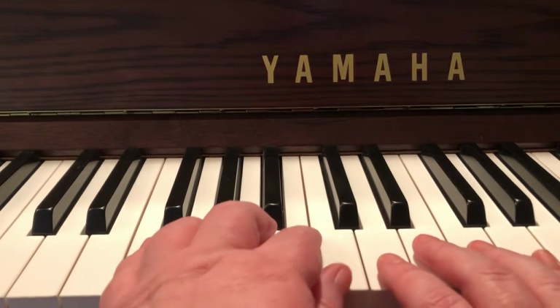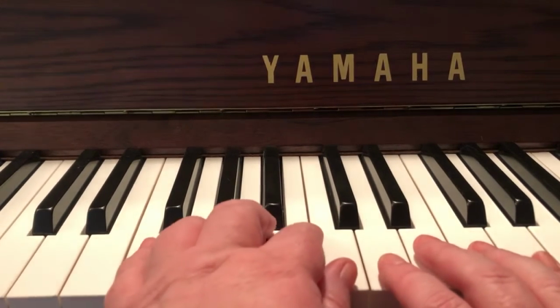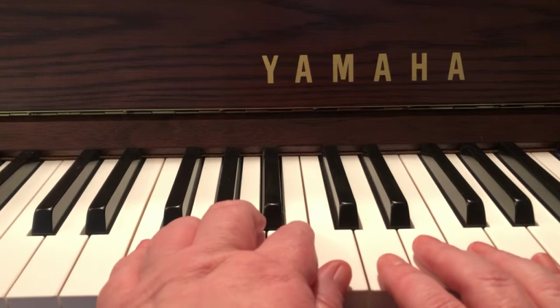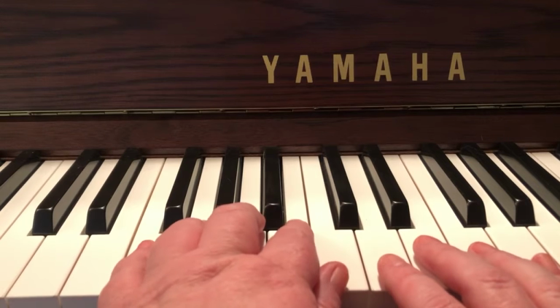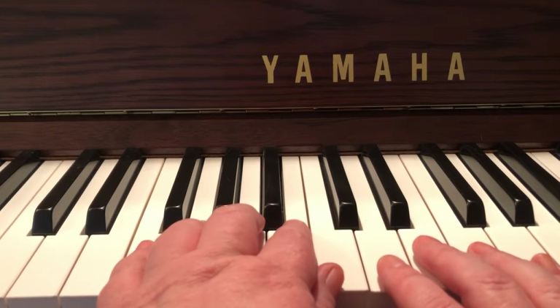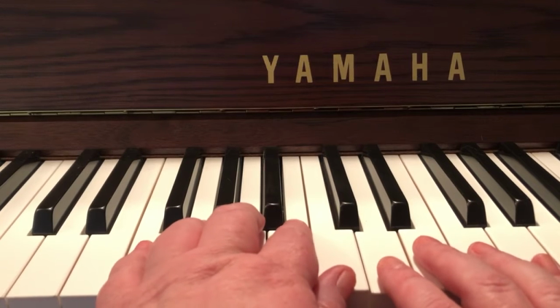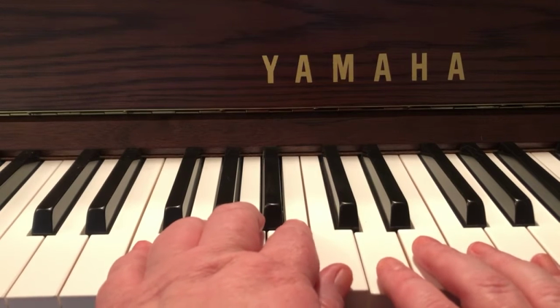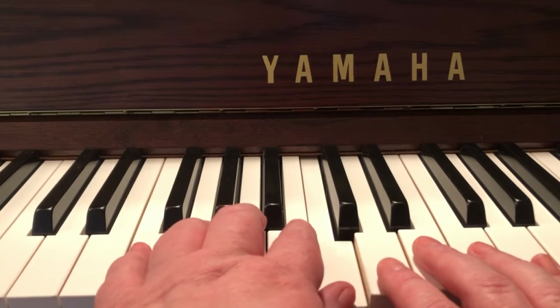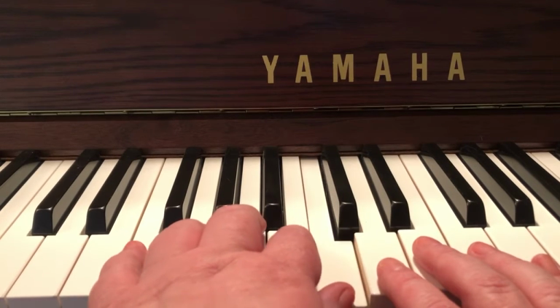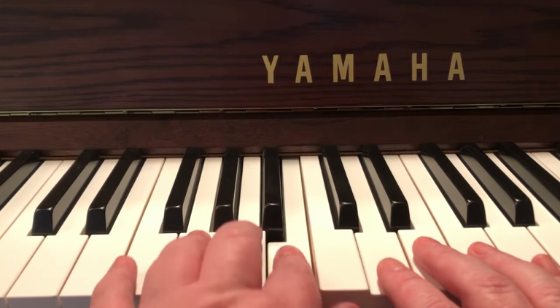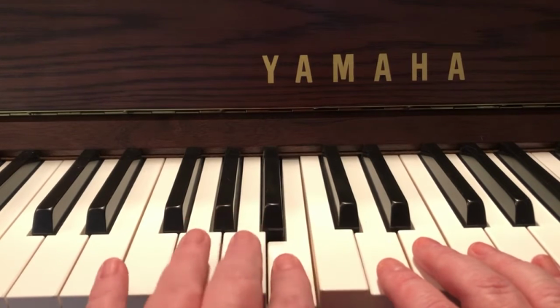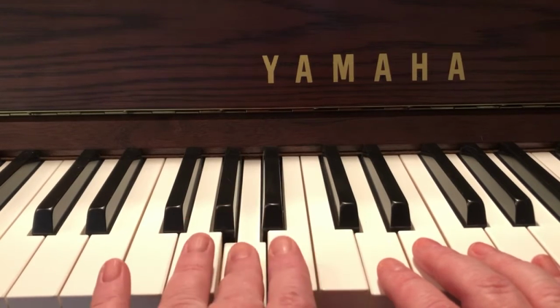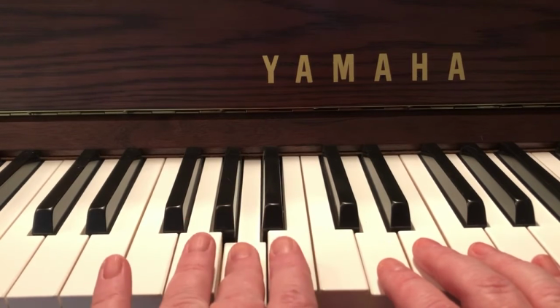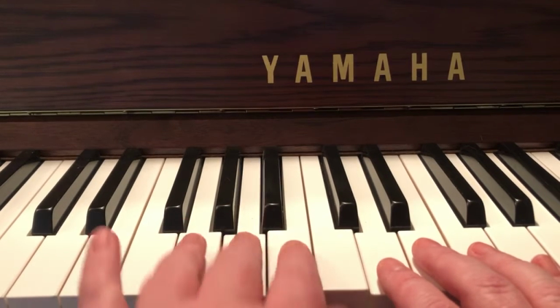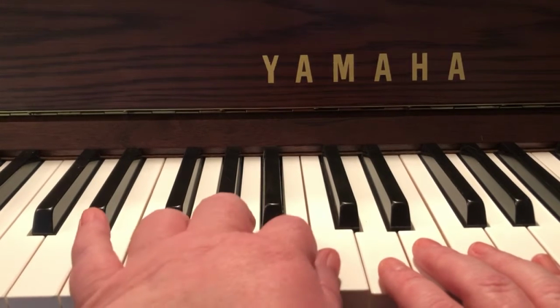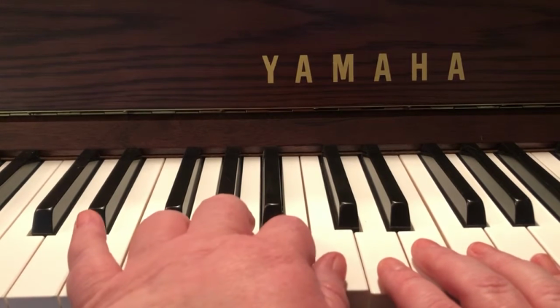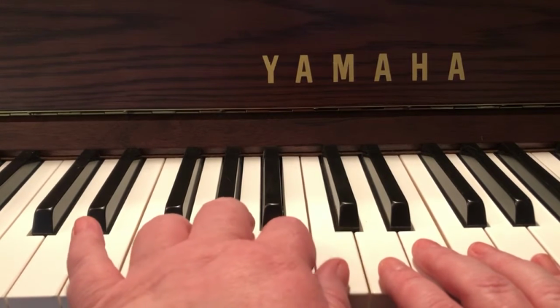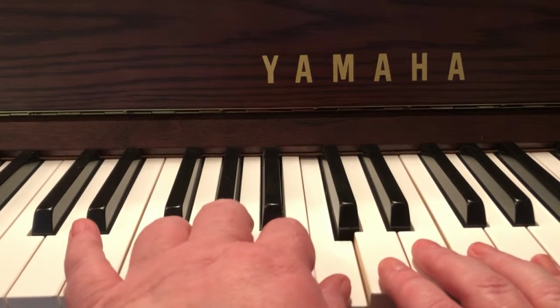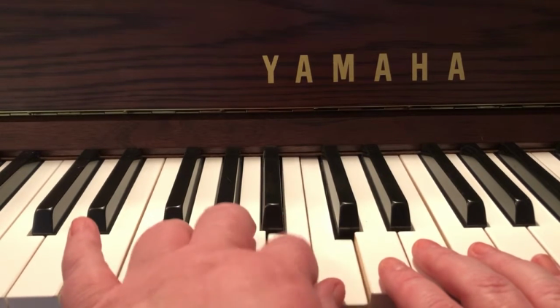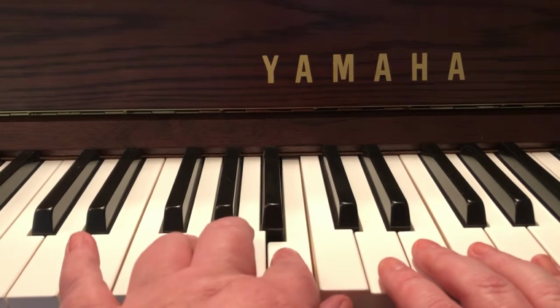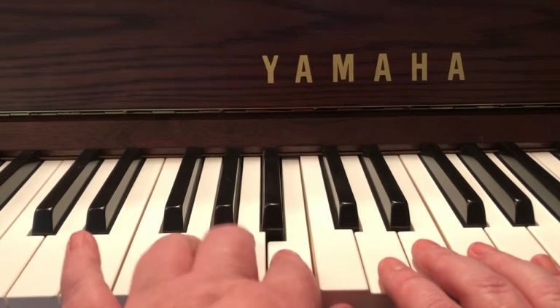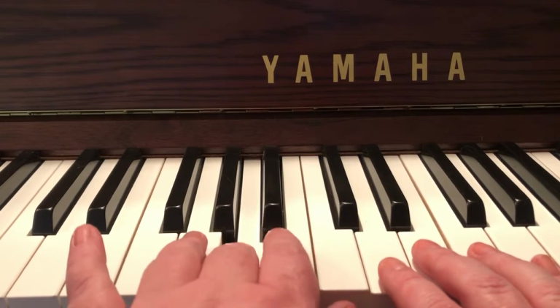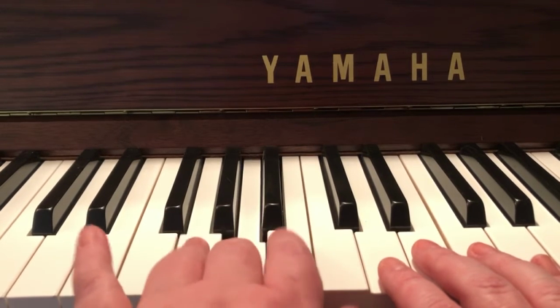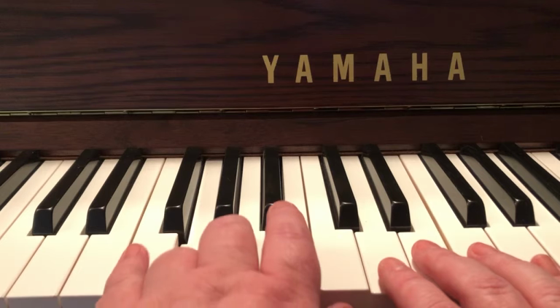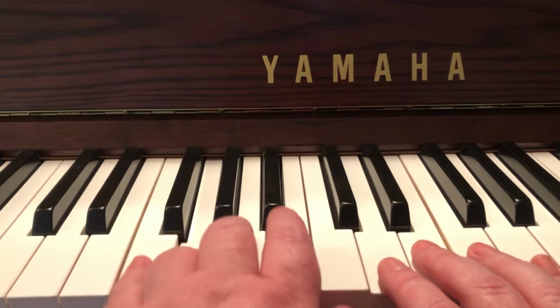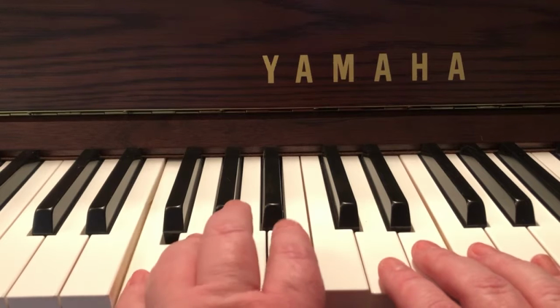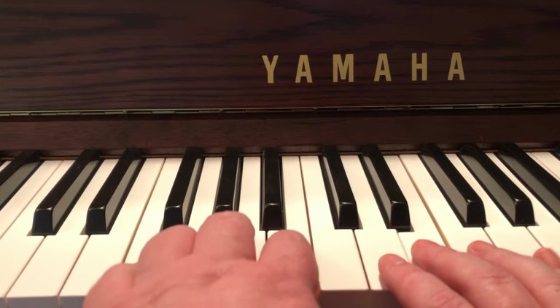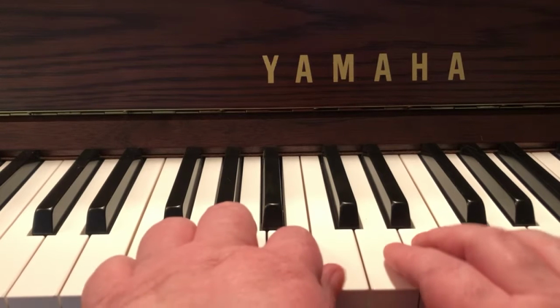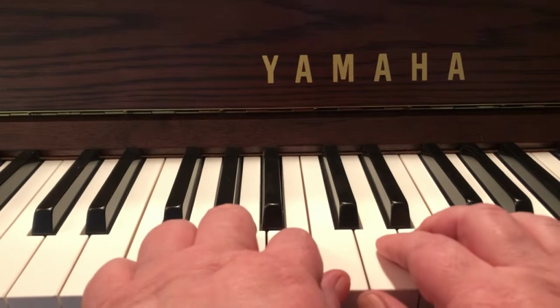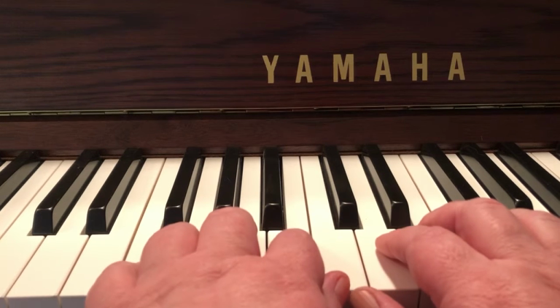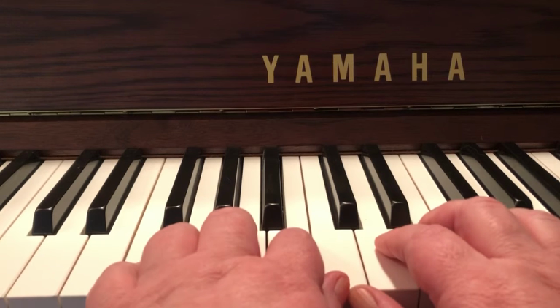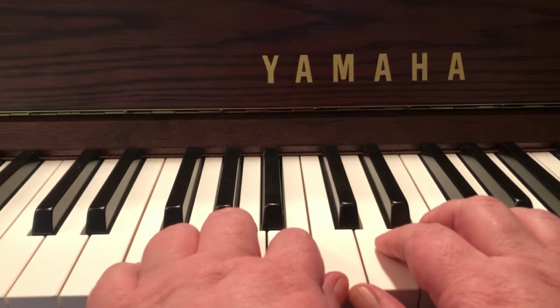Left hand notes going down from middle C: G, F, E, C, B, A, G, F. I better get those letters right!